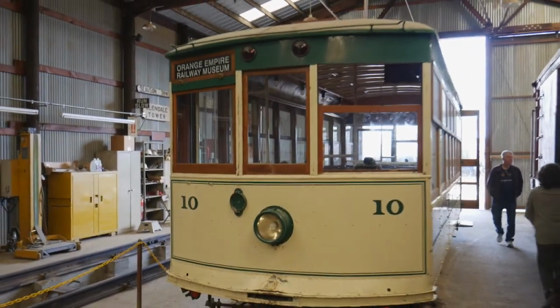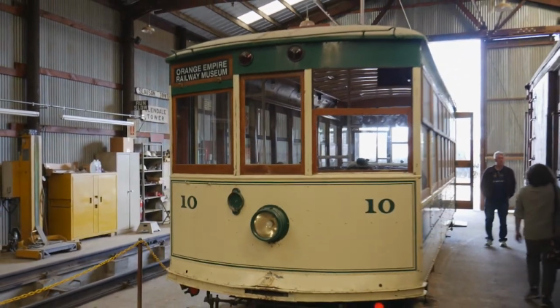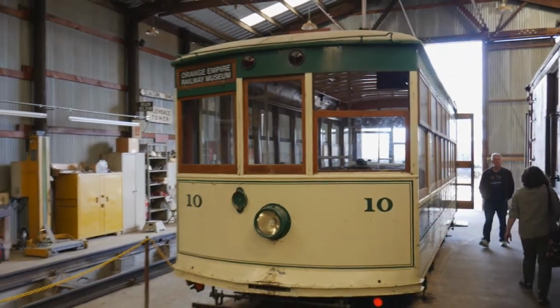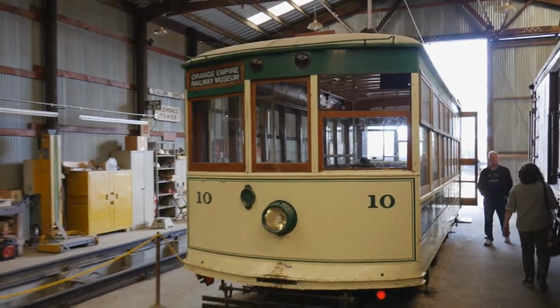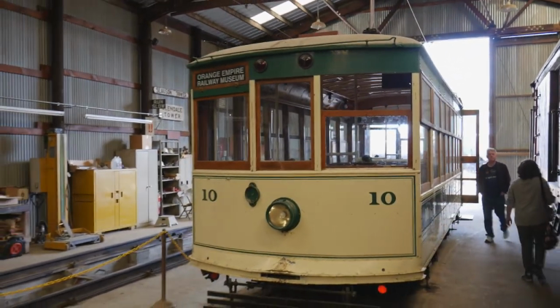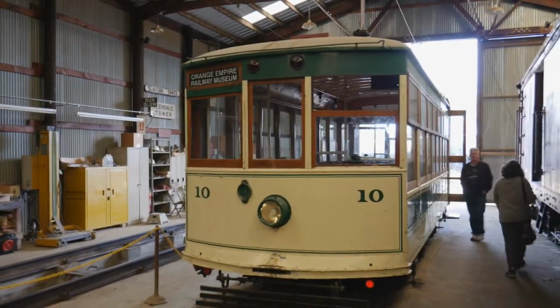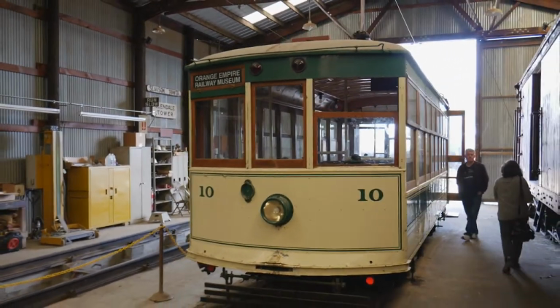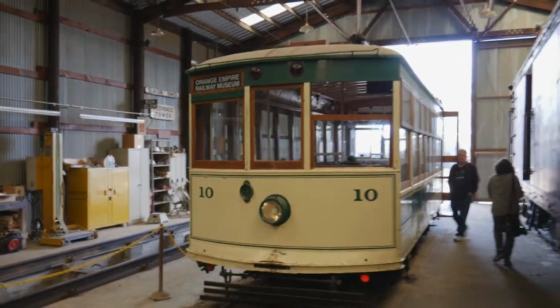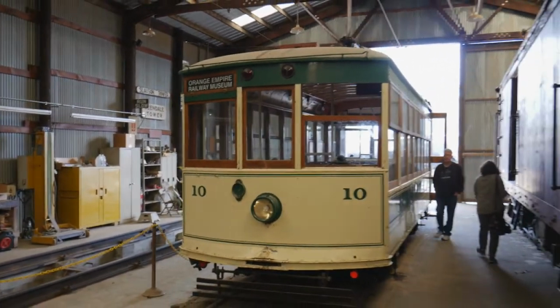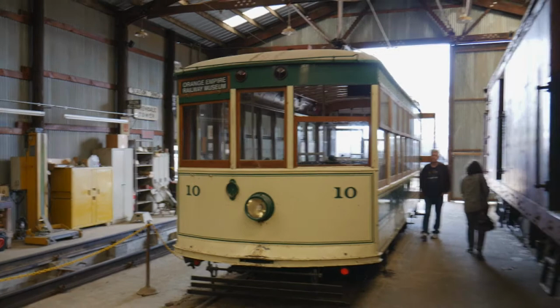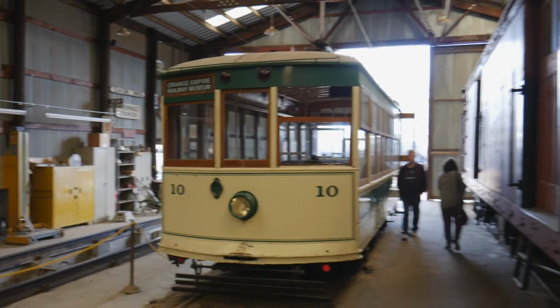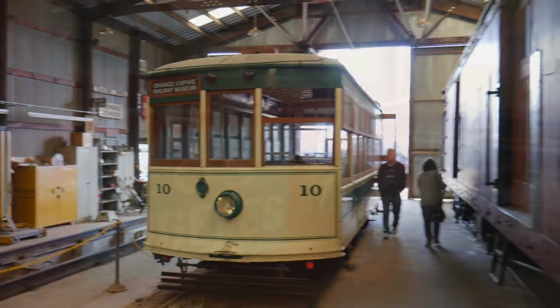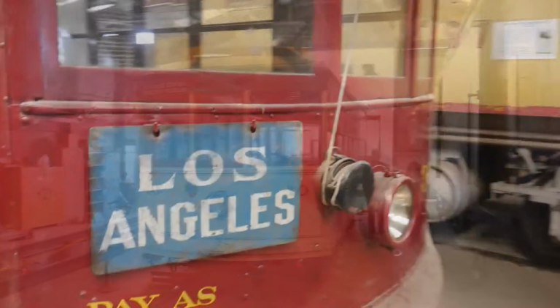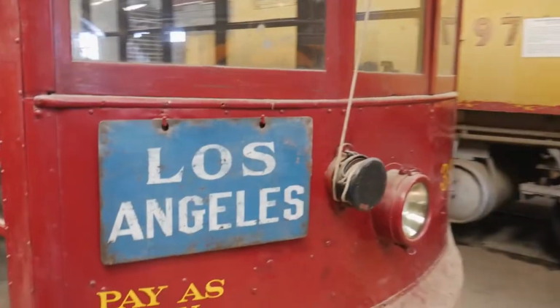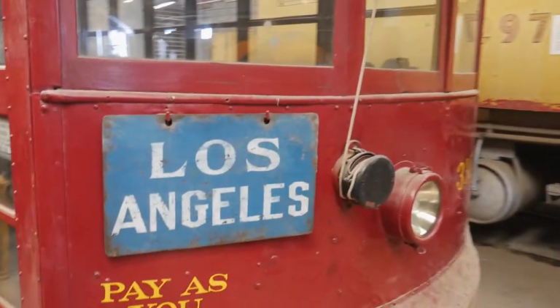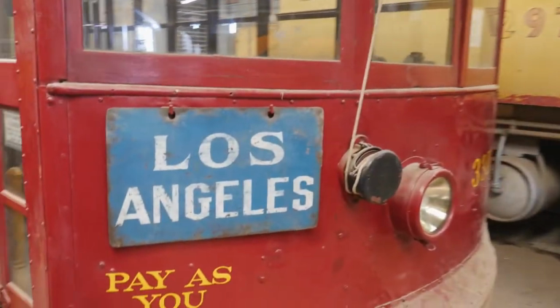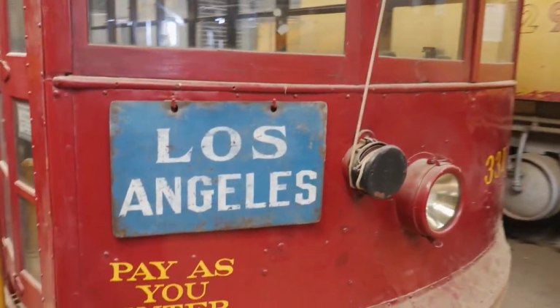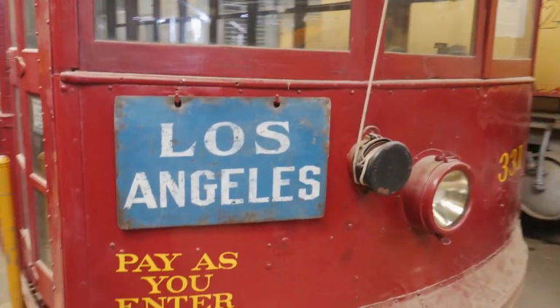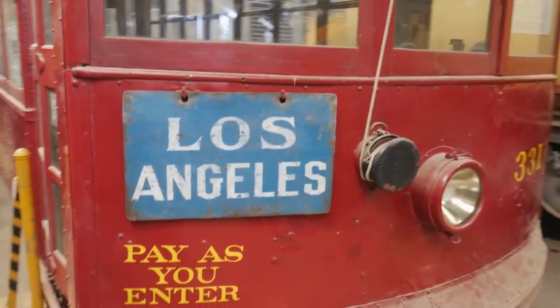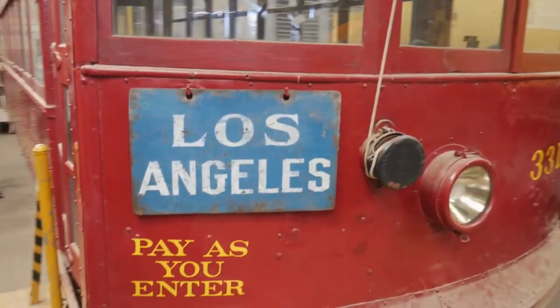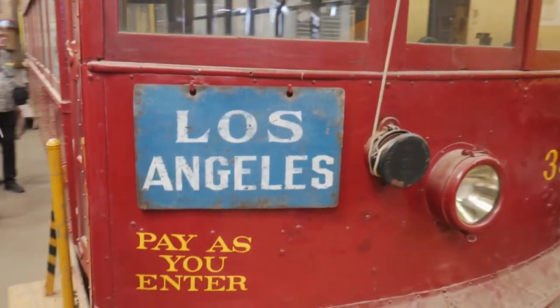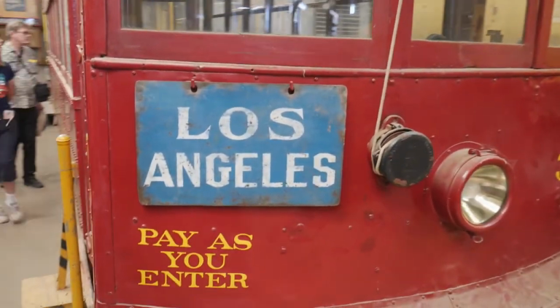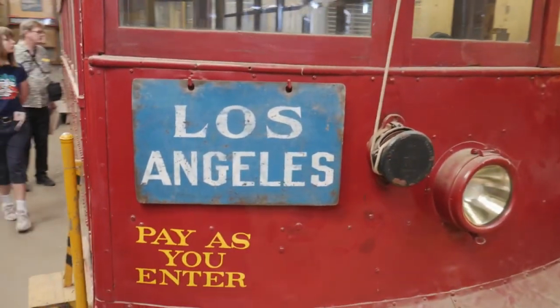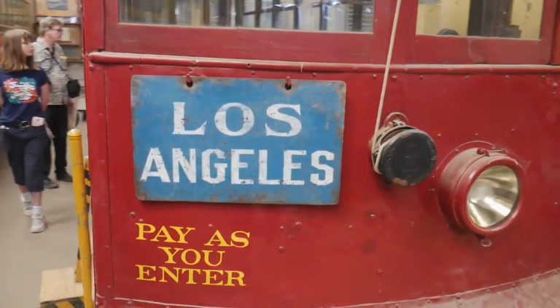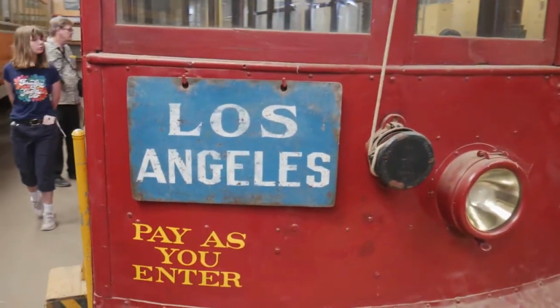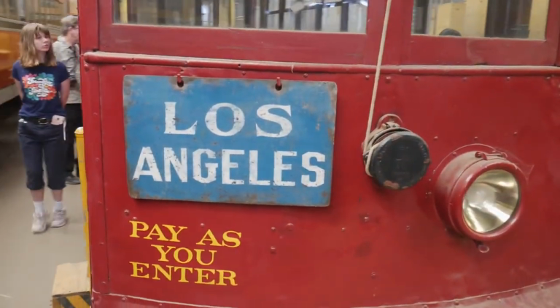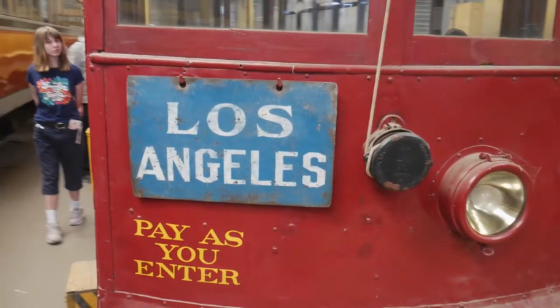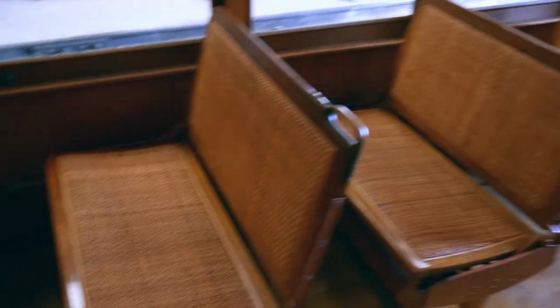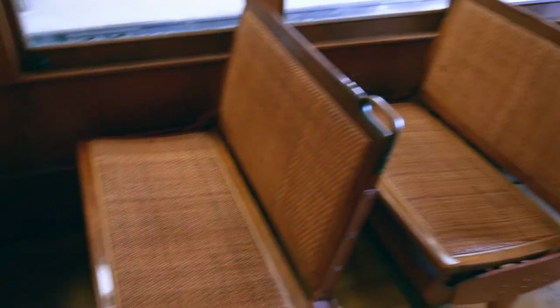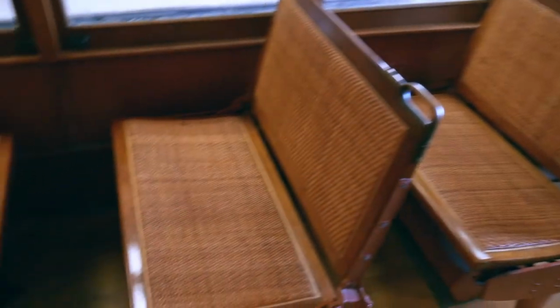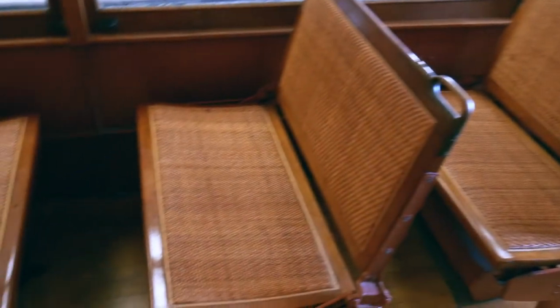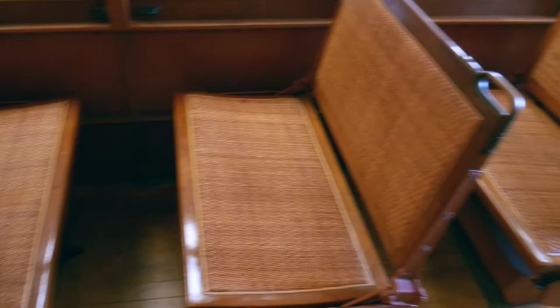But when it comes time to repaint this car, it will go back into its original specific livery. The seats are 1918 technology.